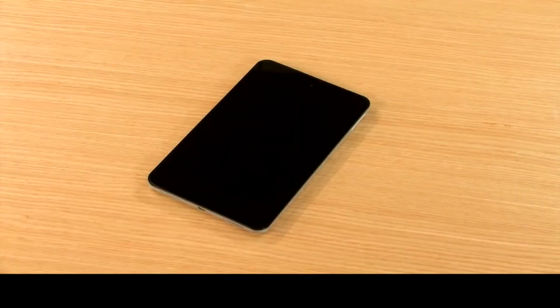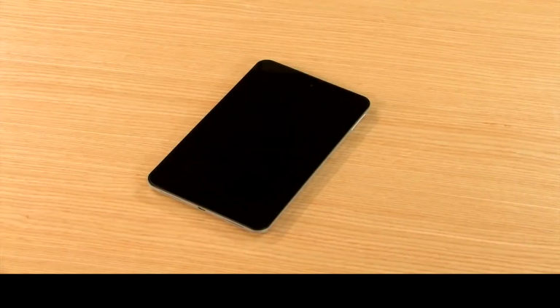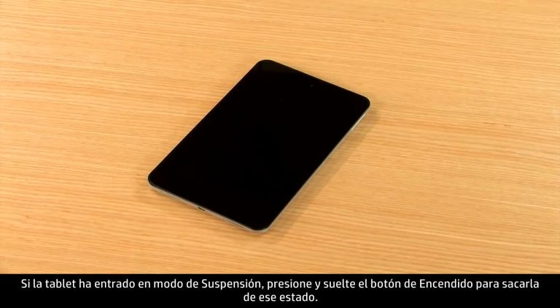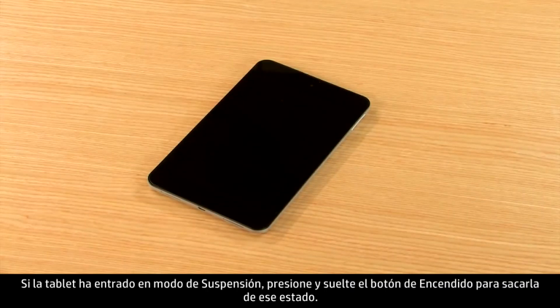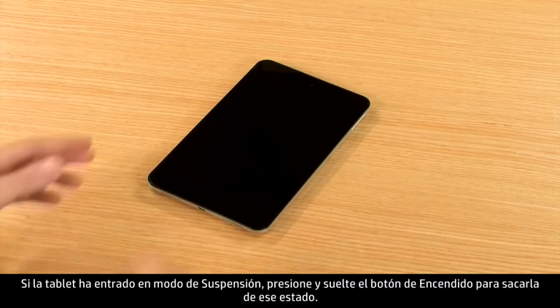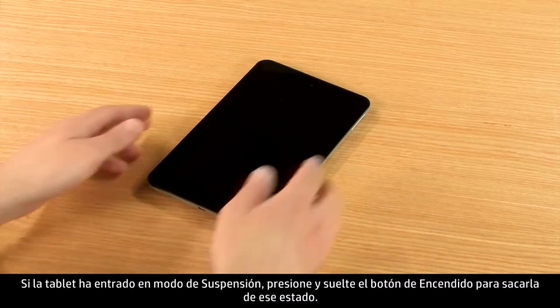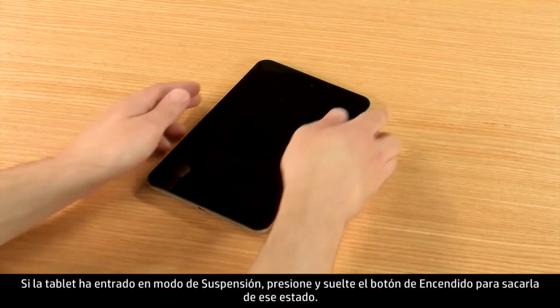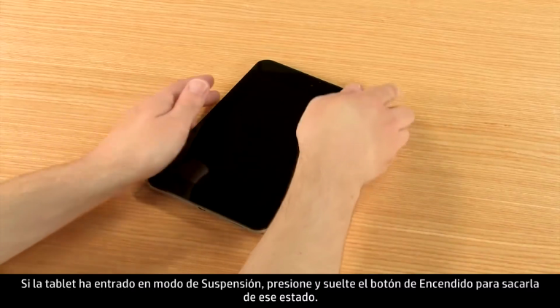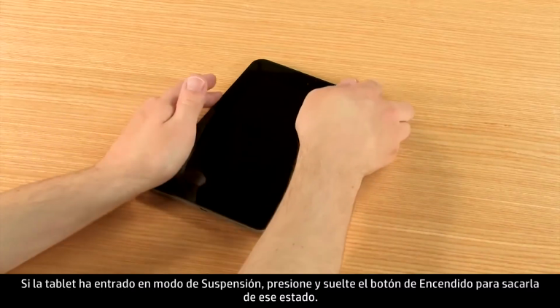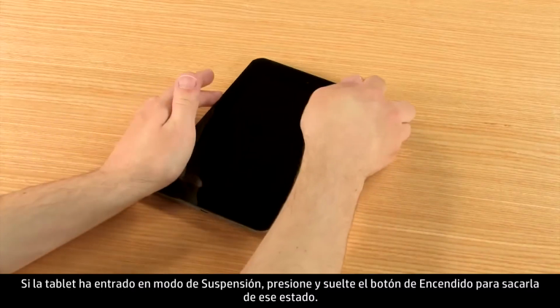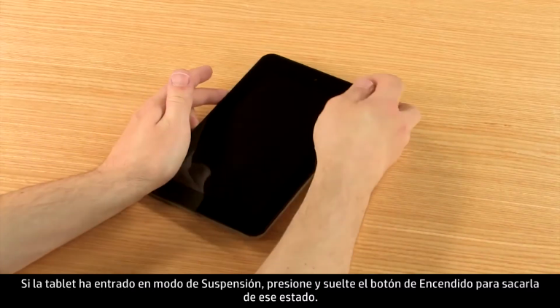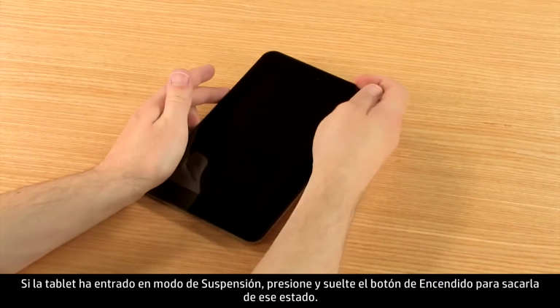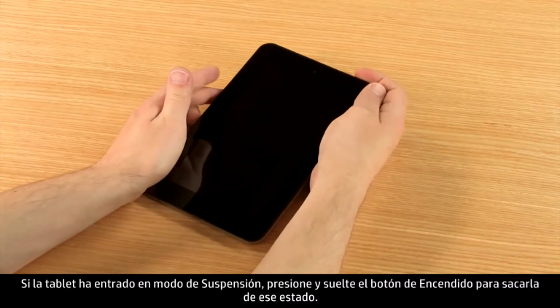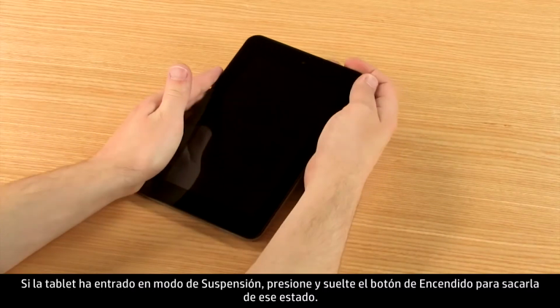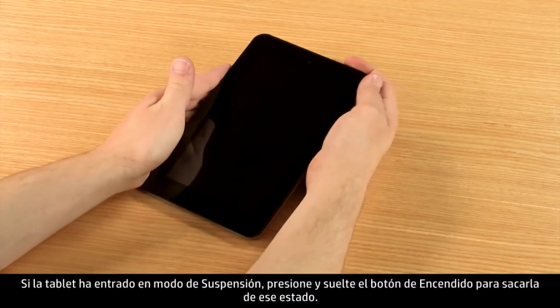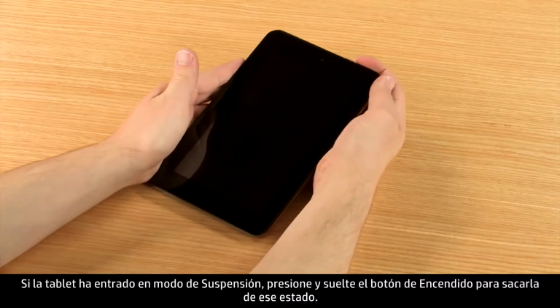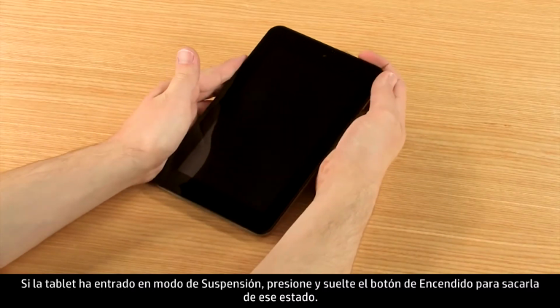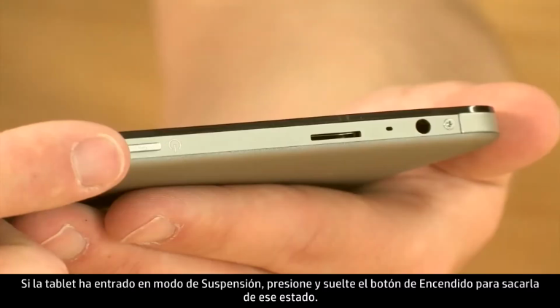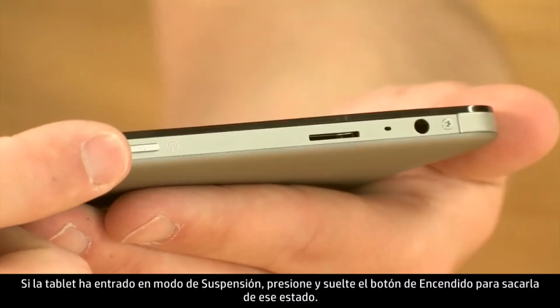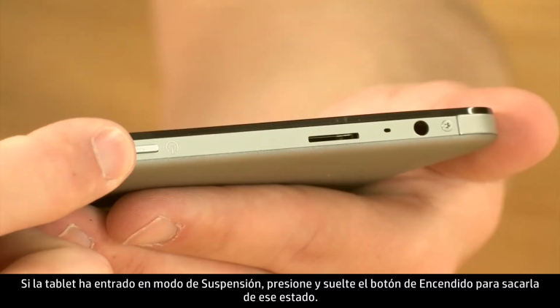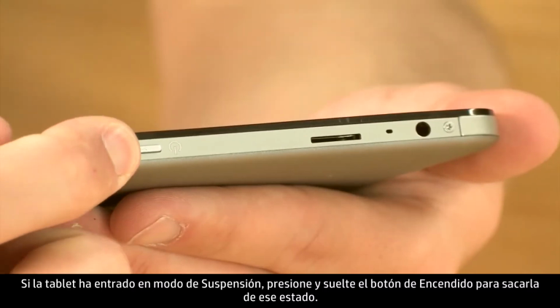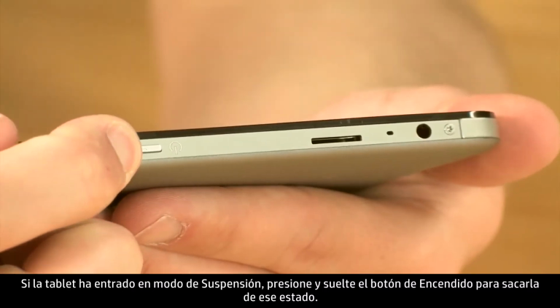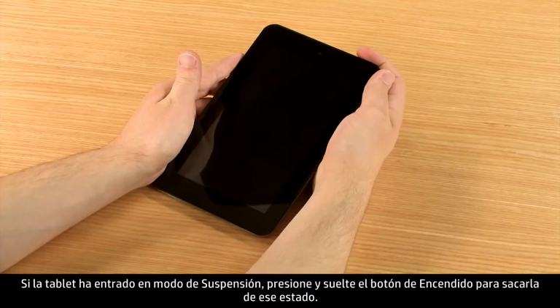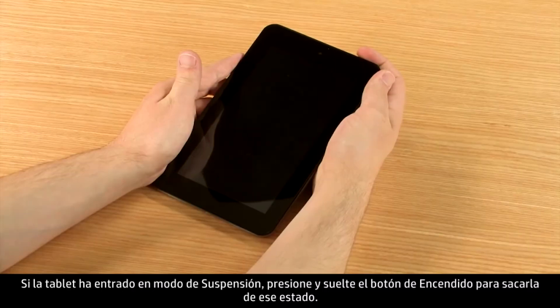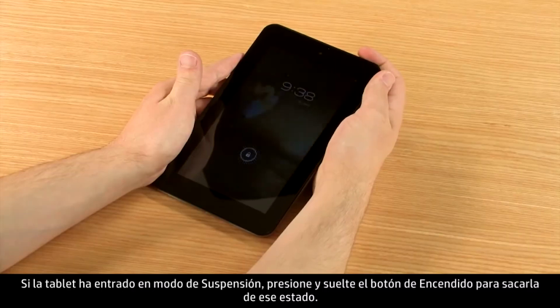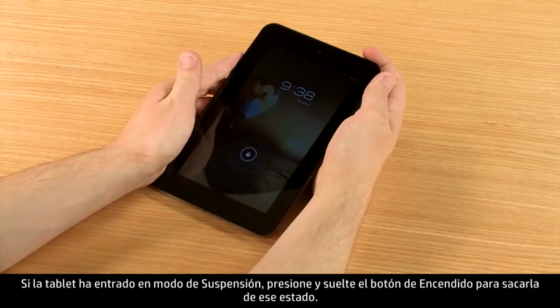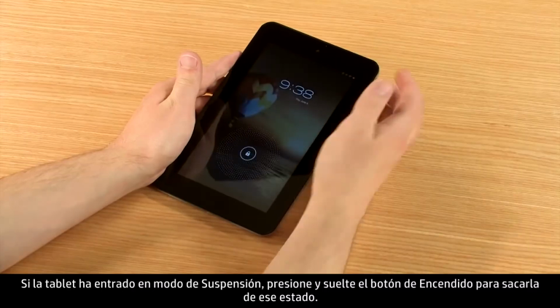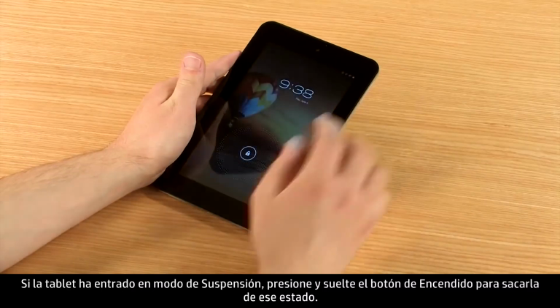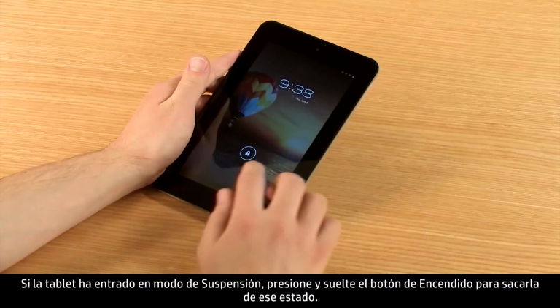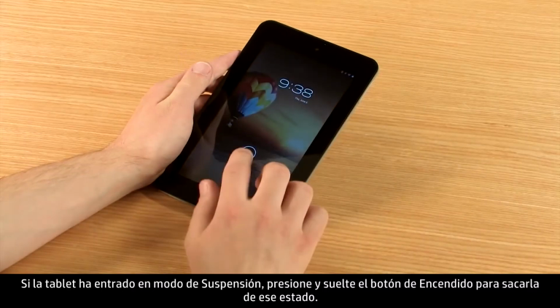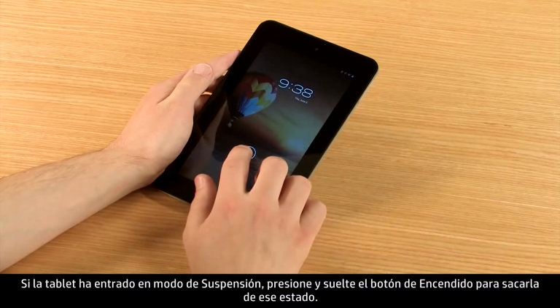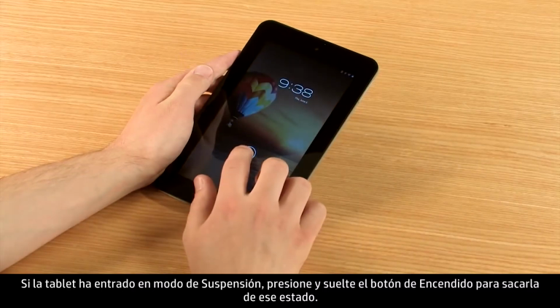If the tablet has gone into sleep mode, press and release the power button to wake it up.